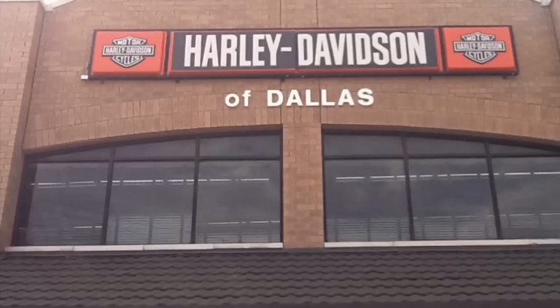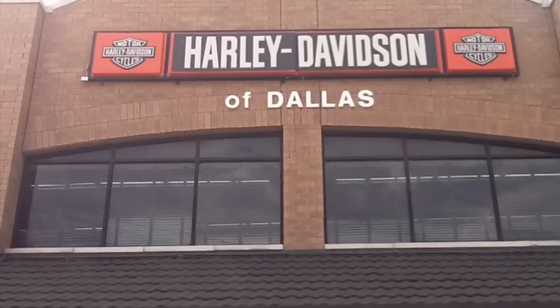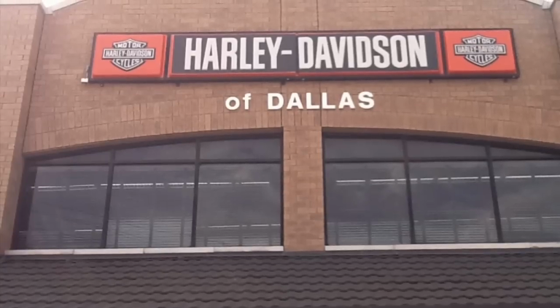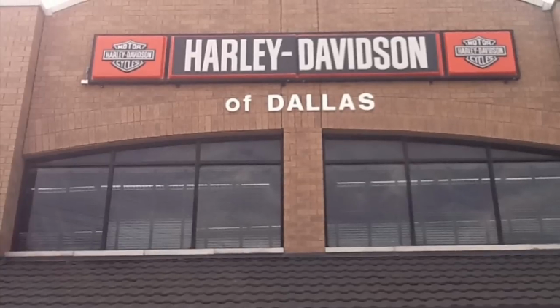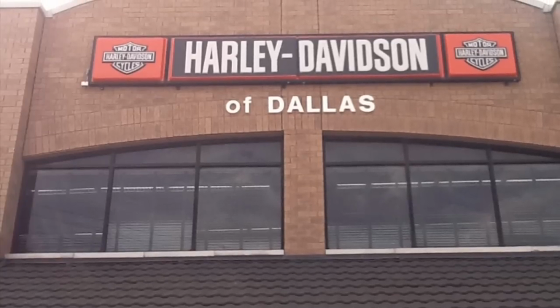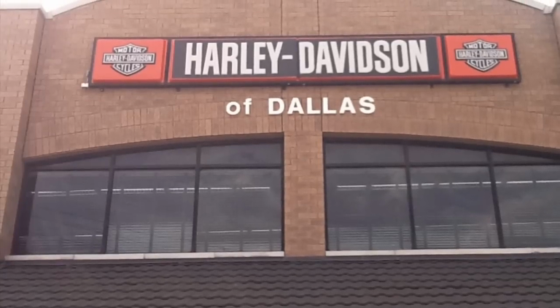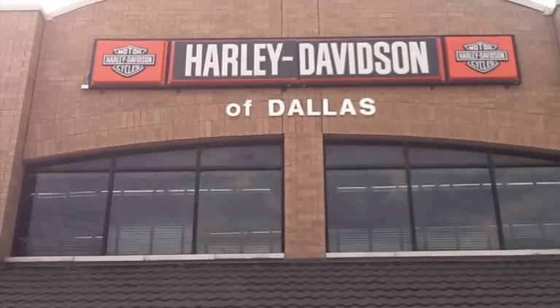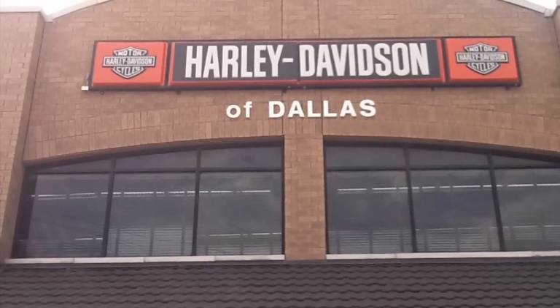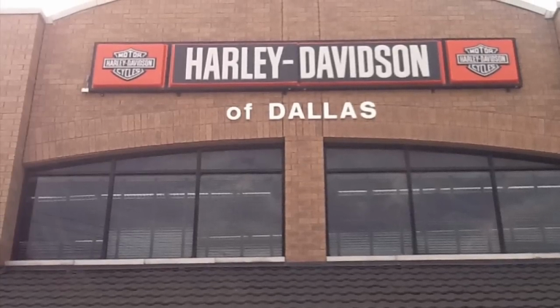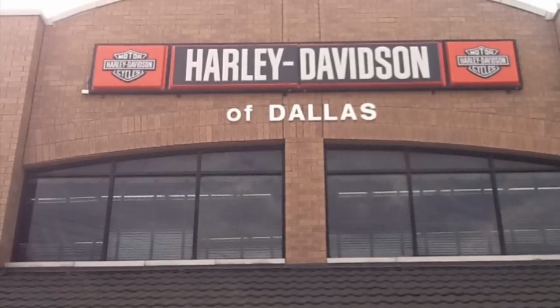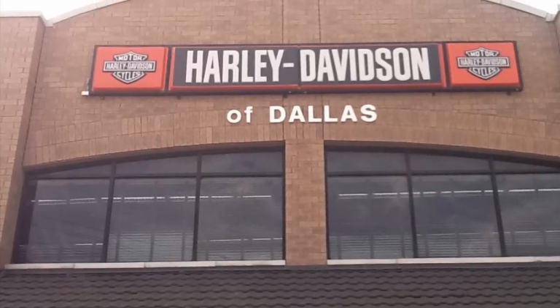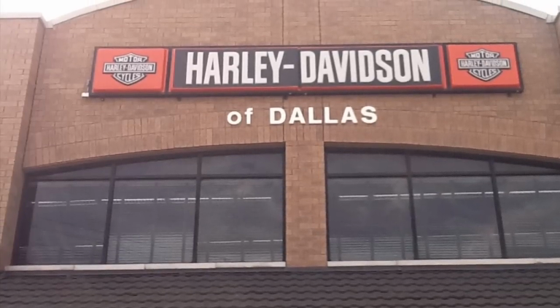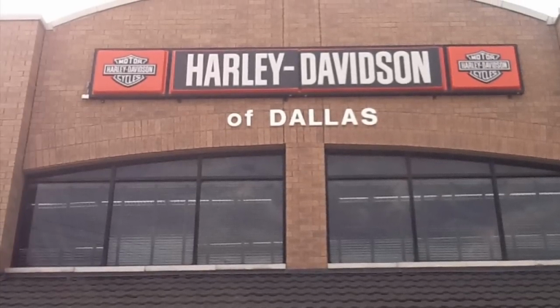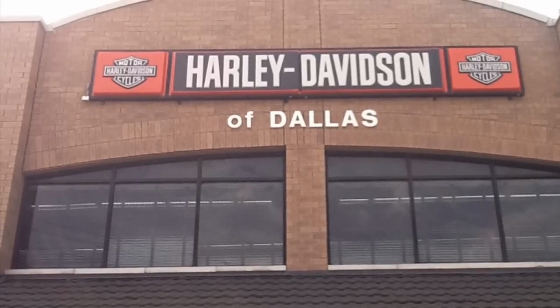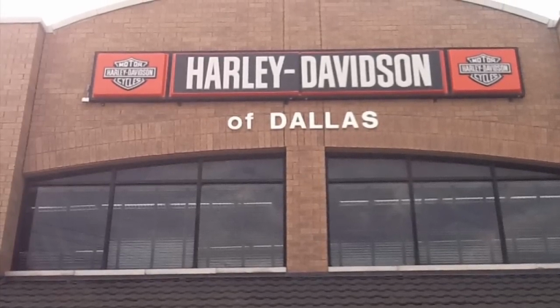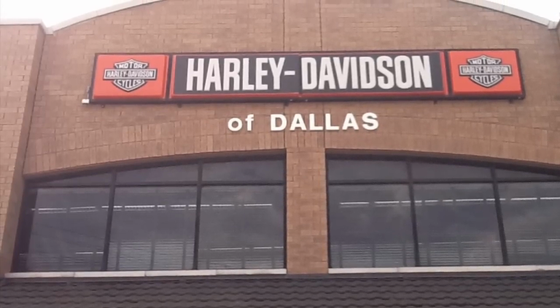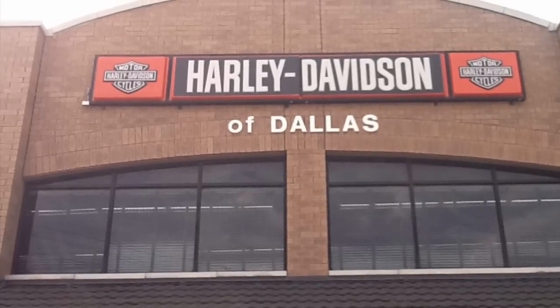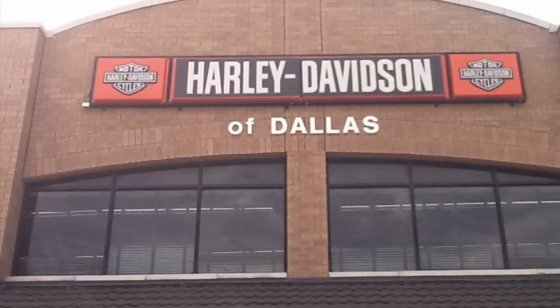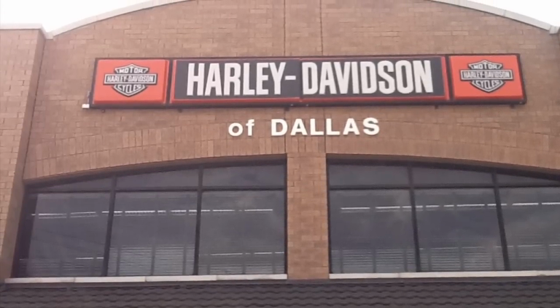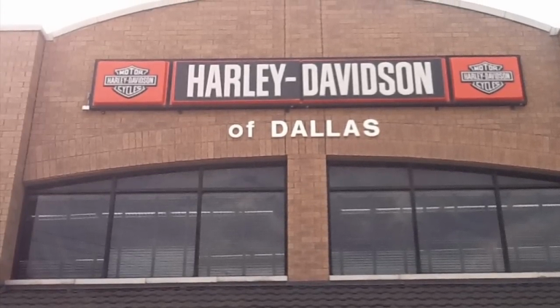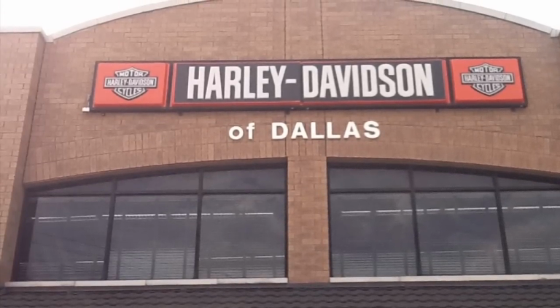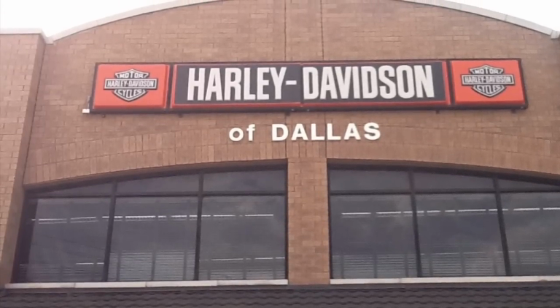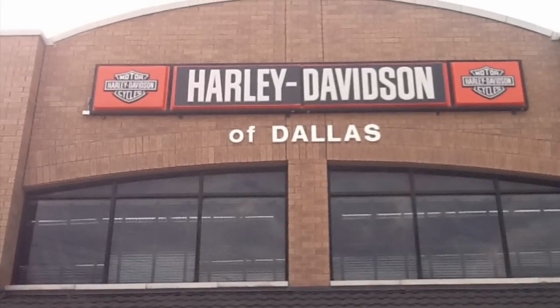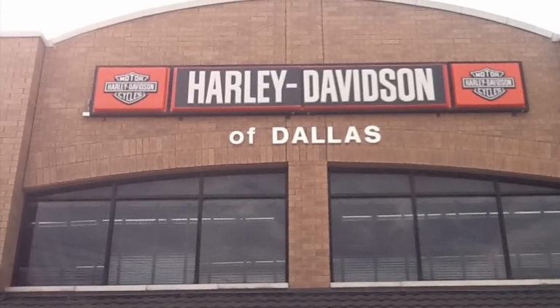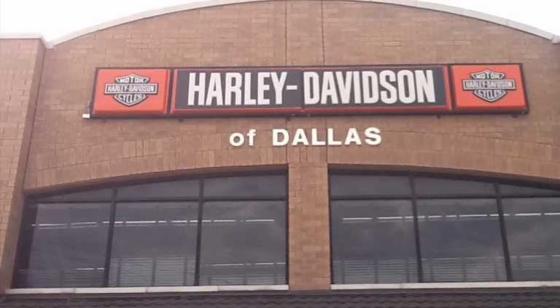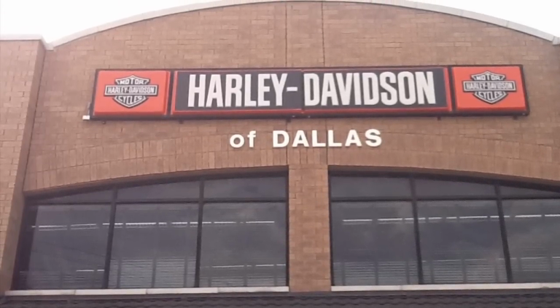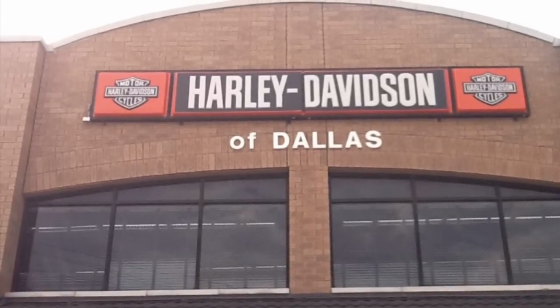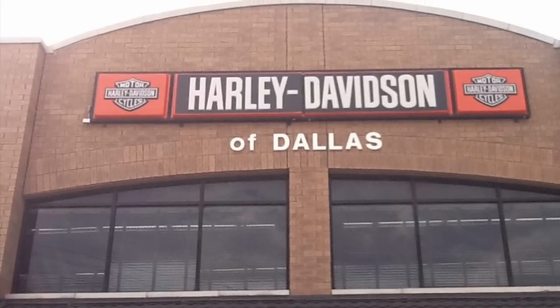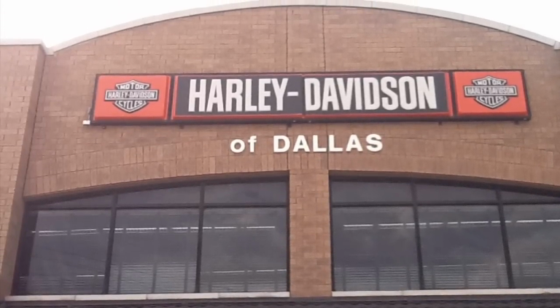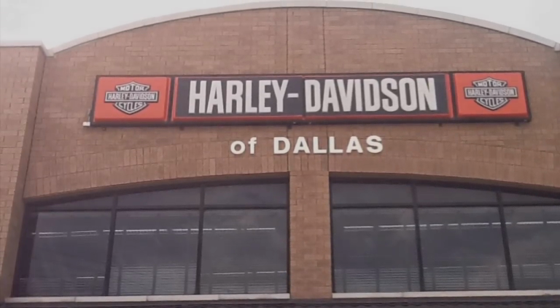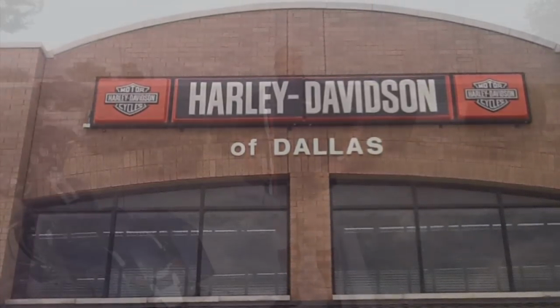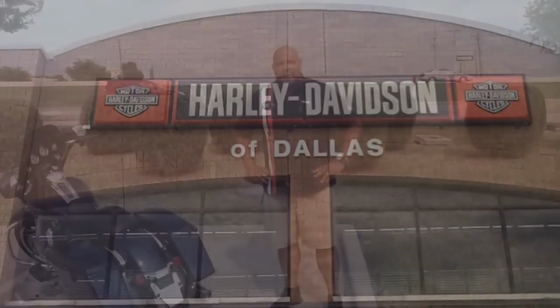This is Mitch Fussell at Harley-Davidson of Dallas. Give me a call: 214-243-4799.